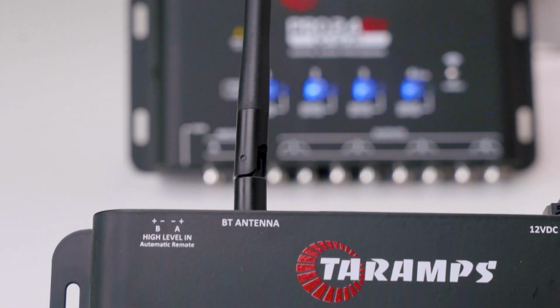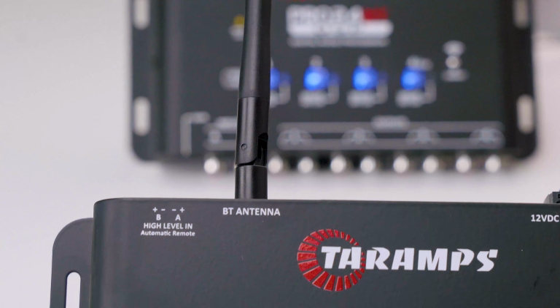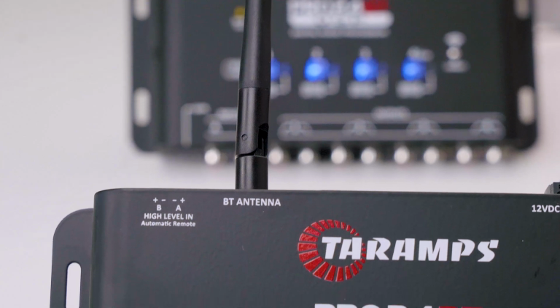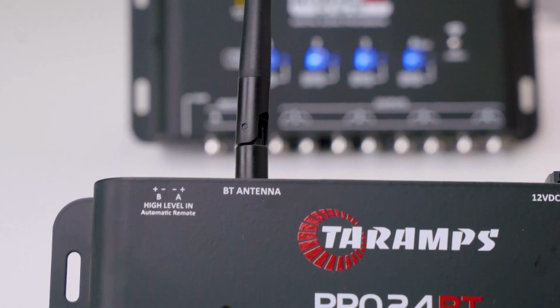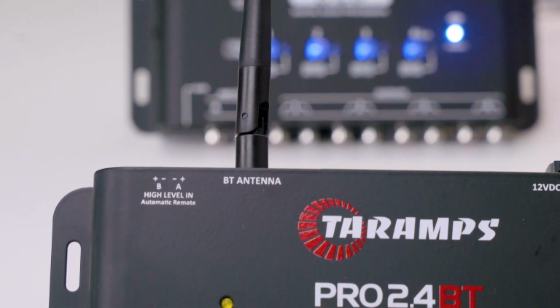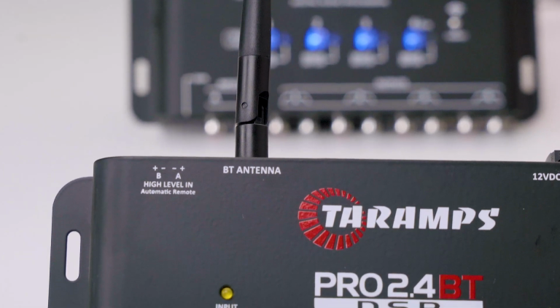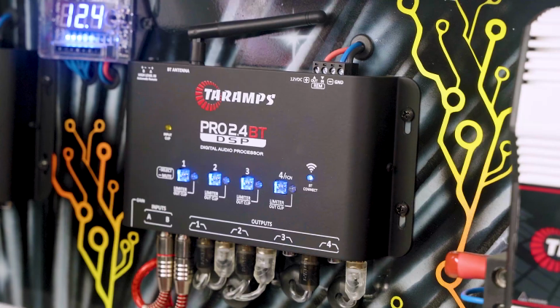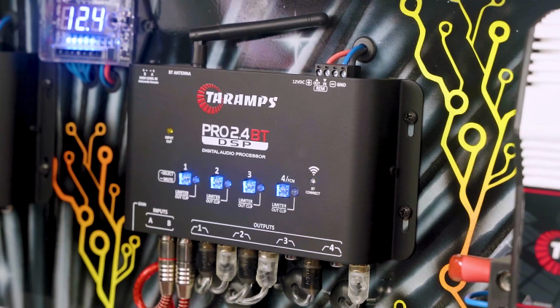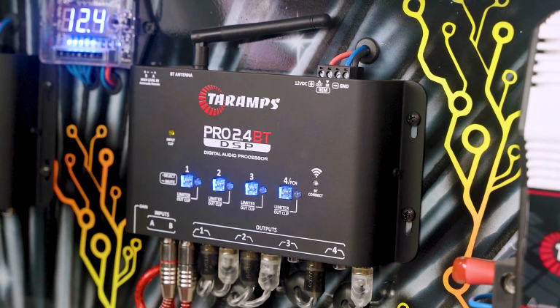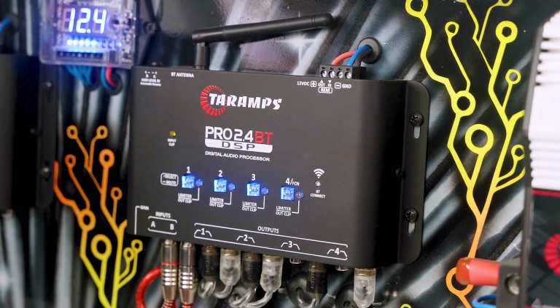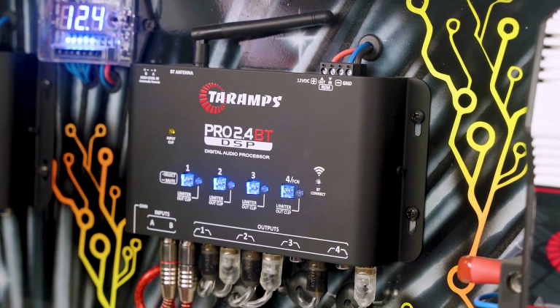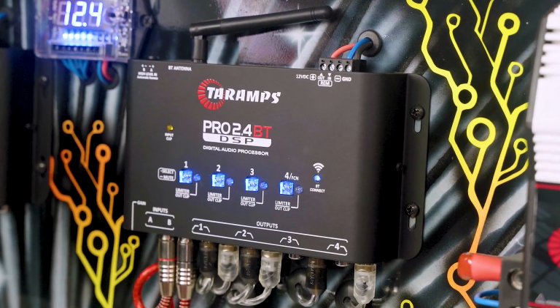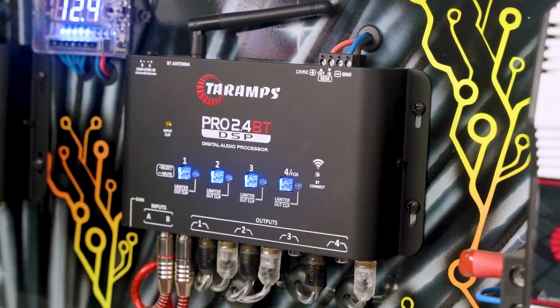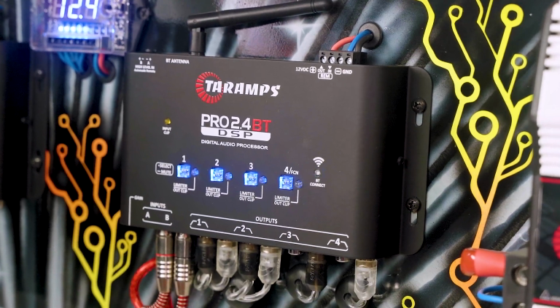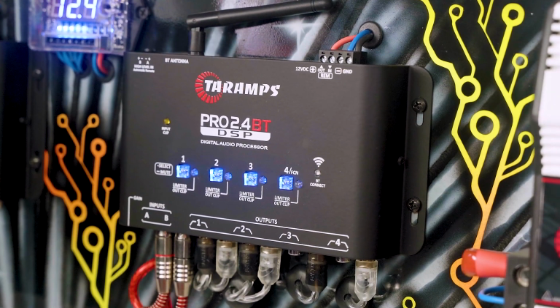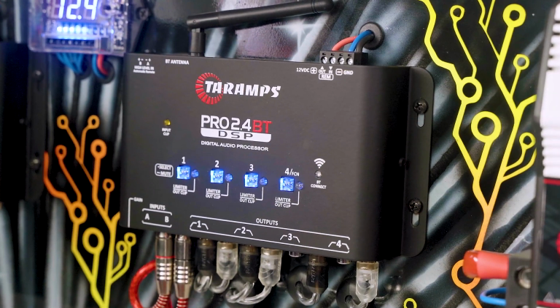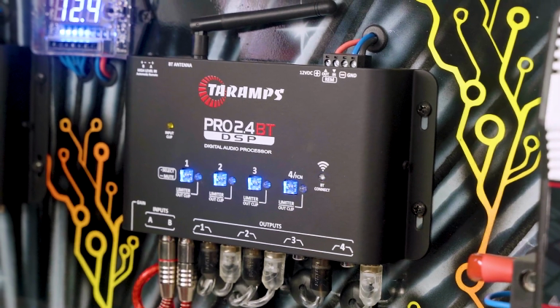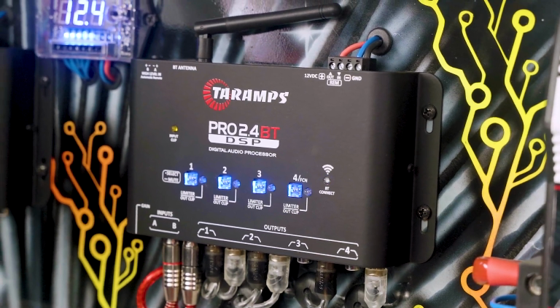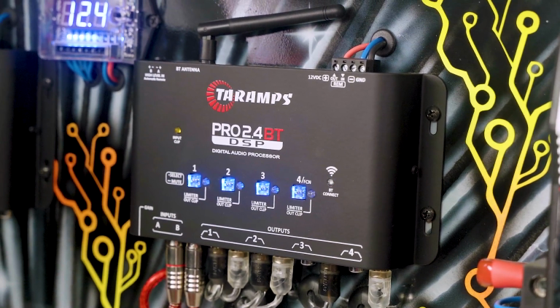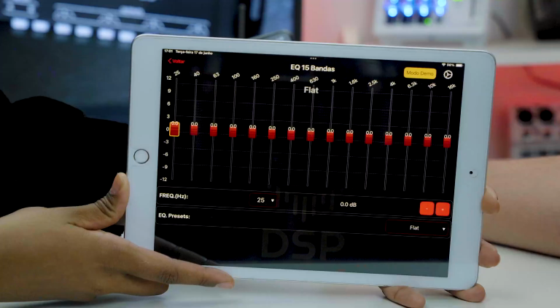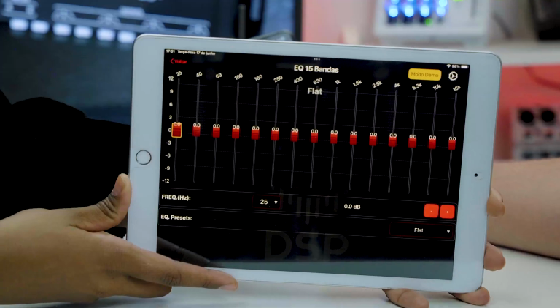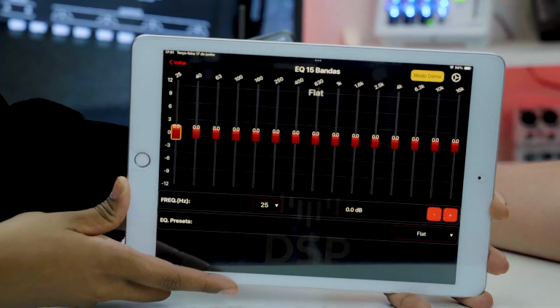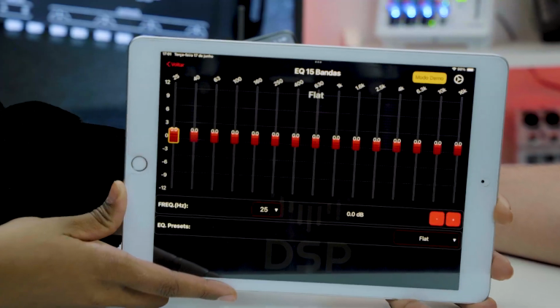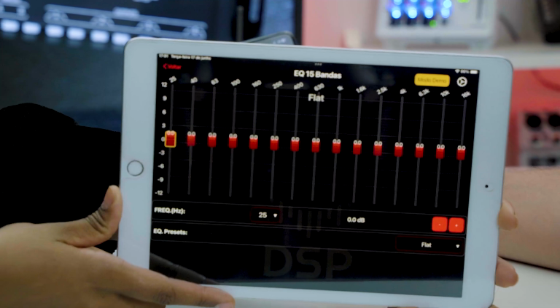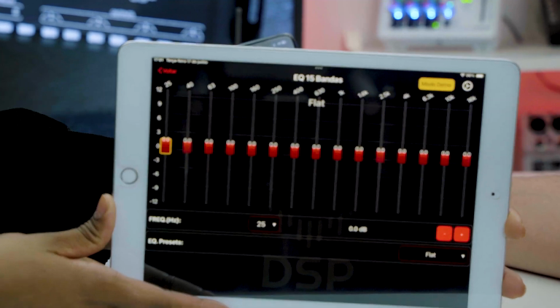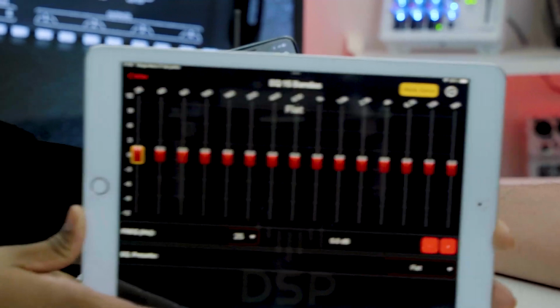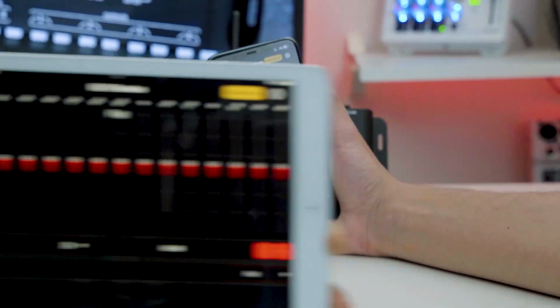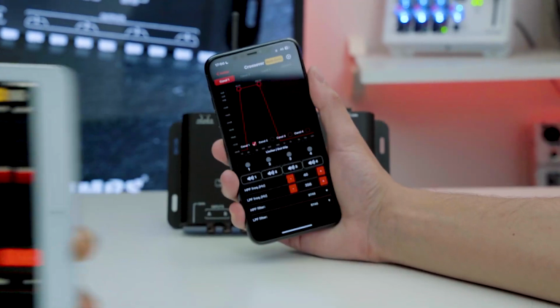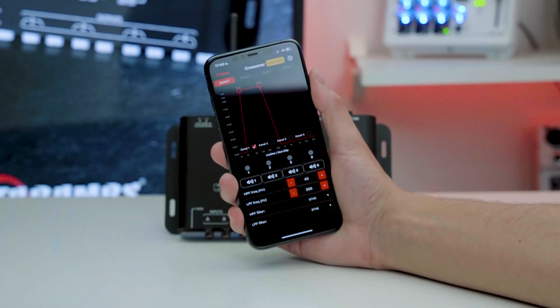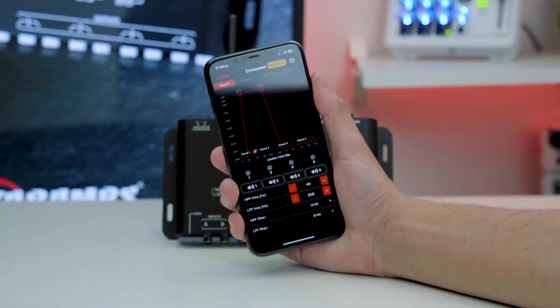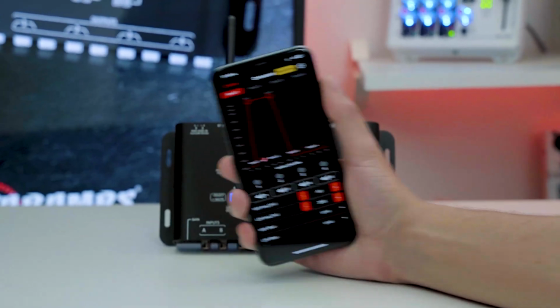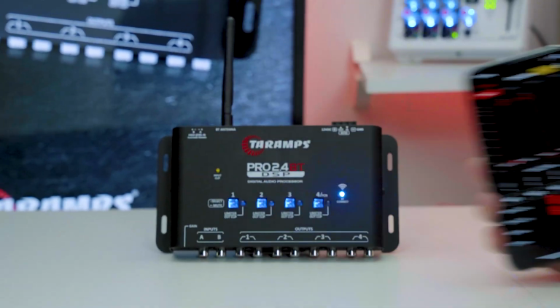Pro 2.4 BT: cutting-edge technology, smart connectivity, precise adjustments, and total convenience to set up your sound your way.